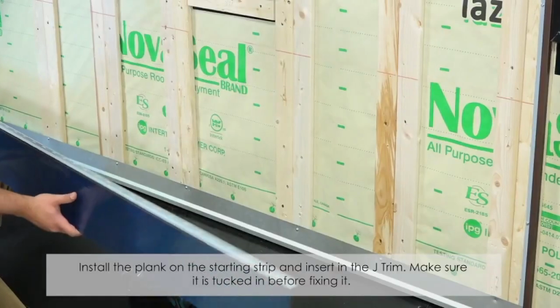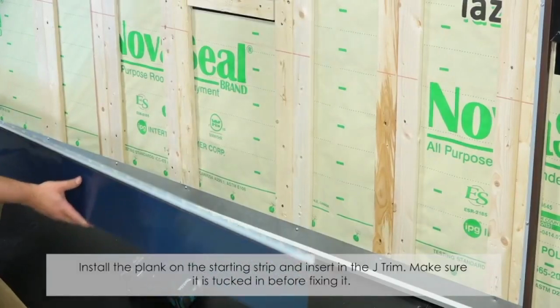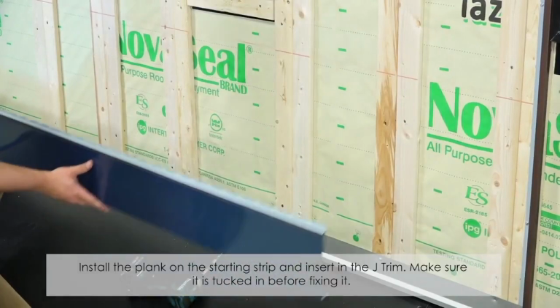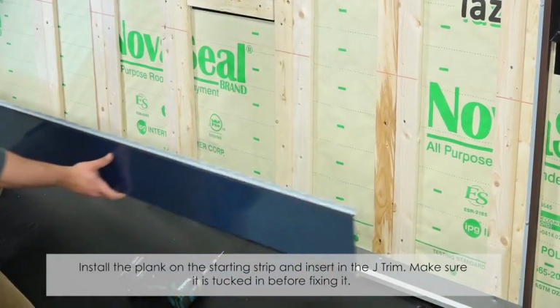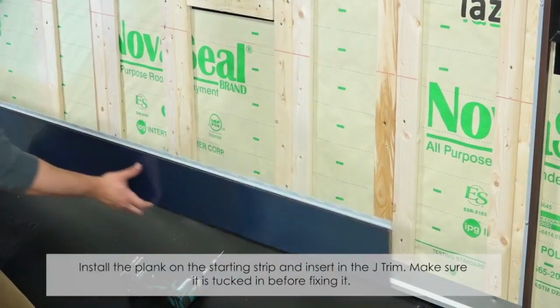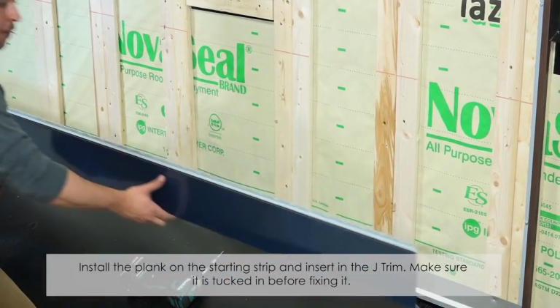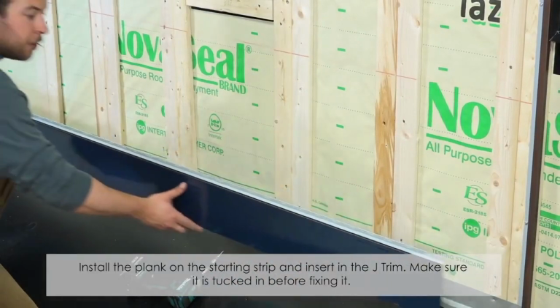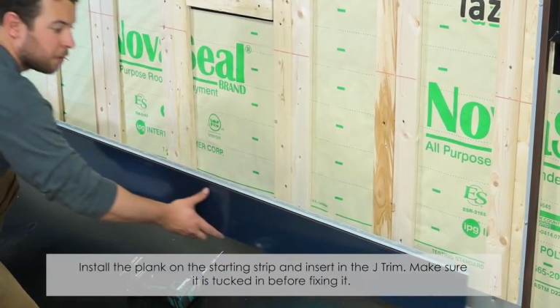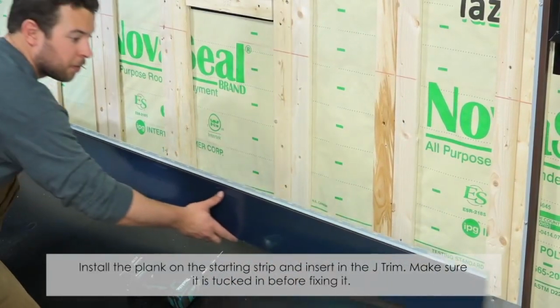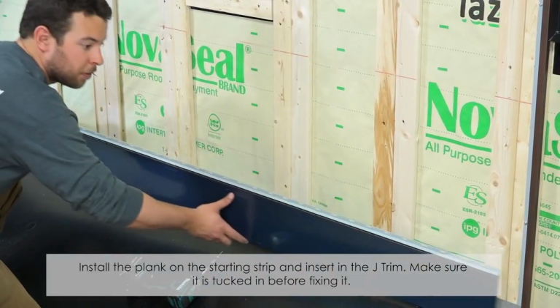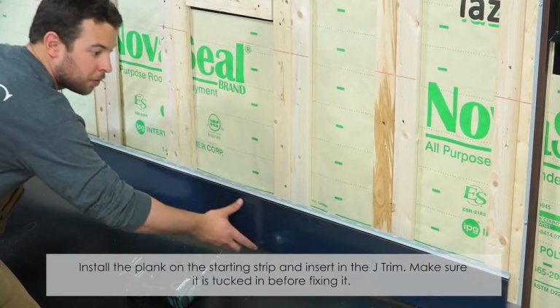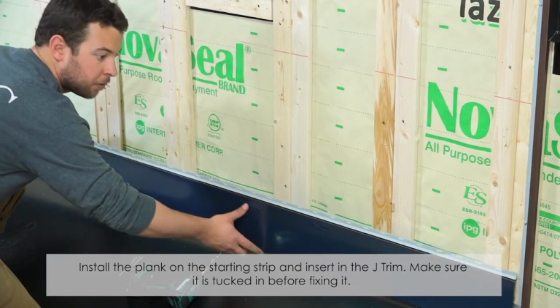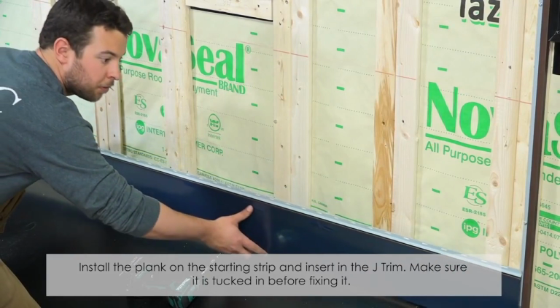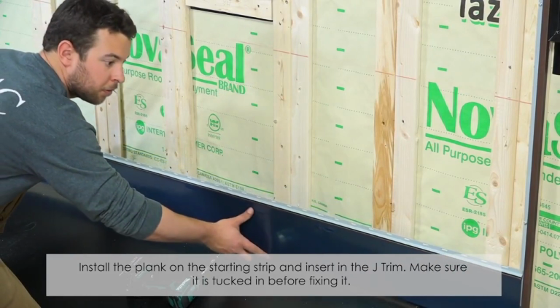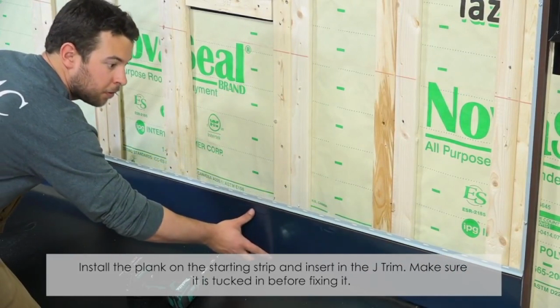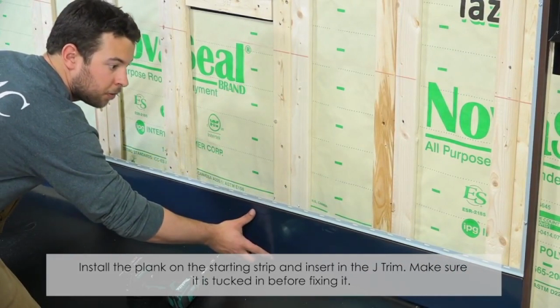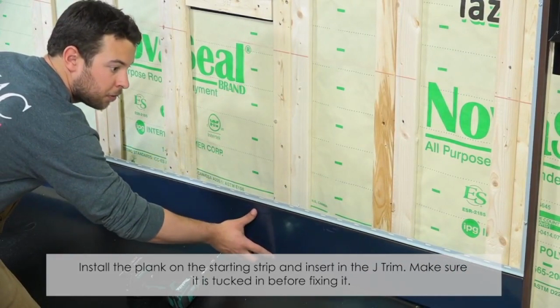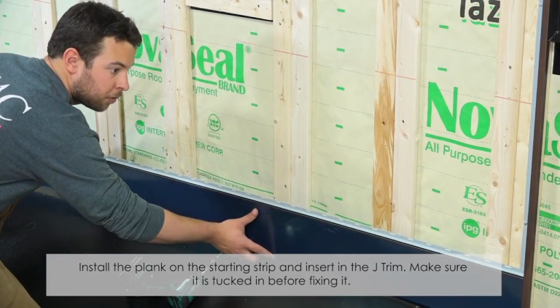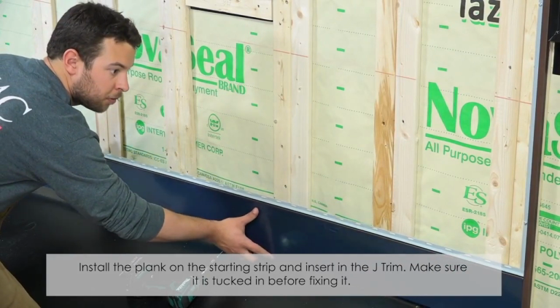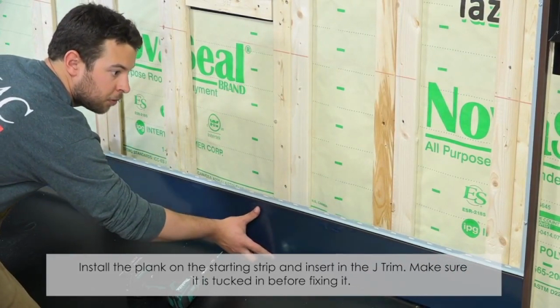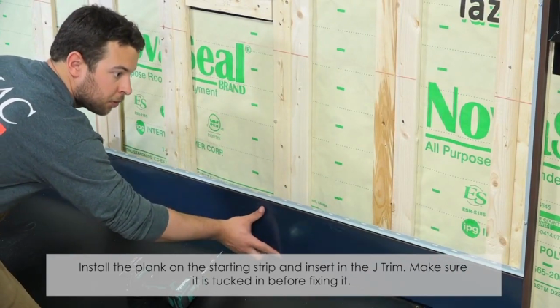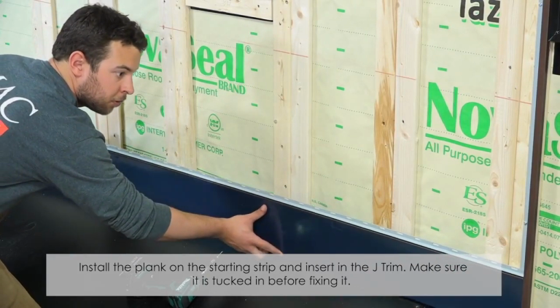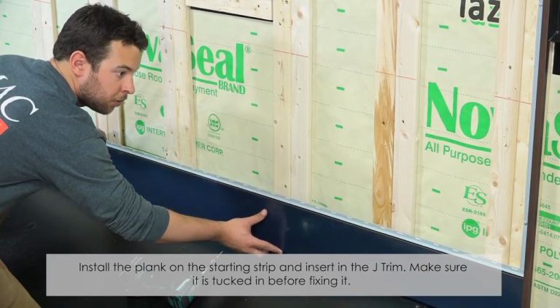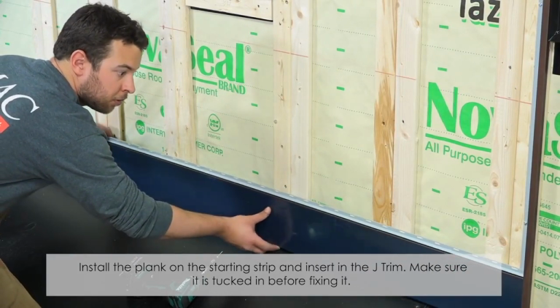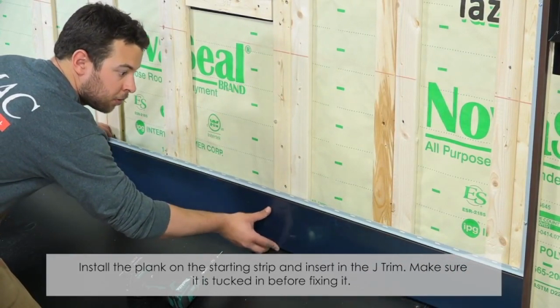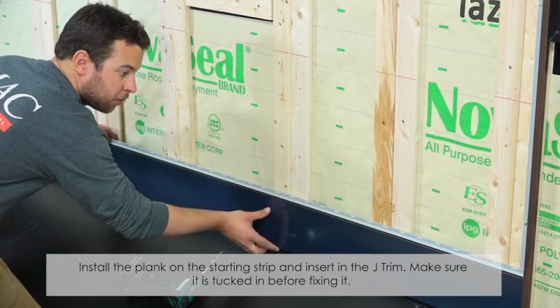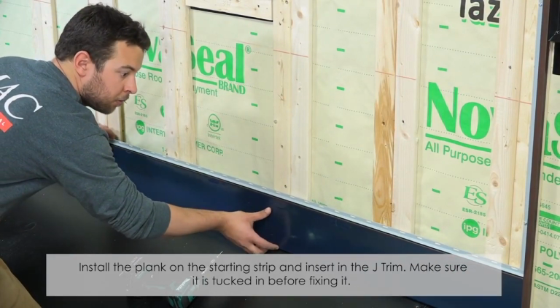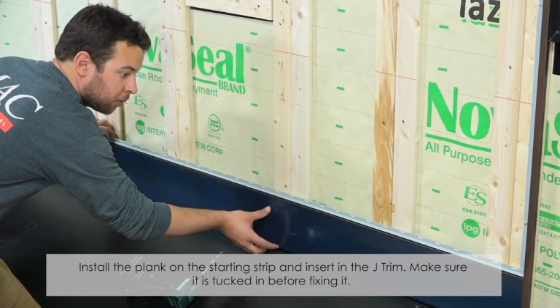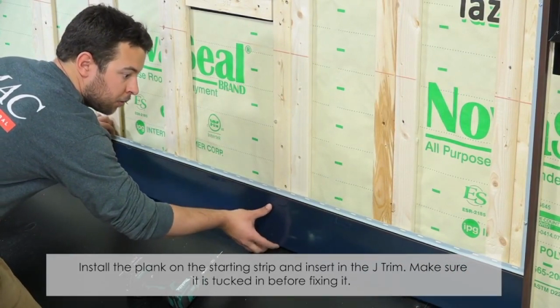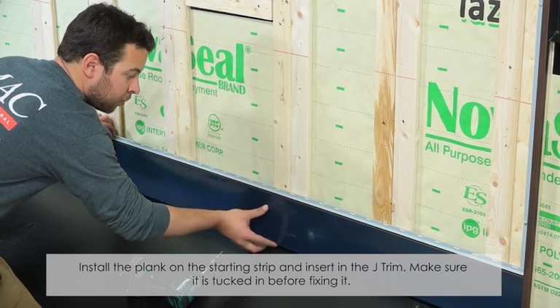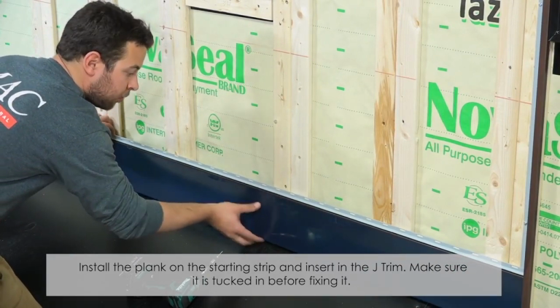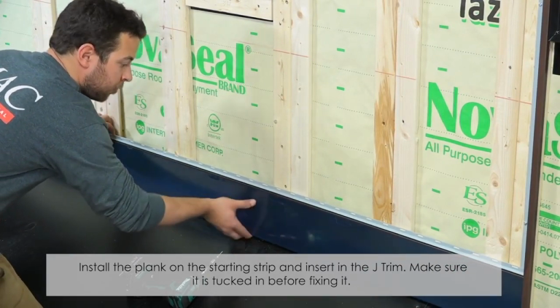Install the plank on the starting strip and insert the J-trim. Make sure it is tucked in before fixing it.